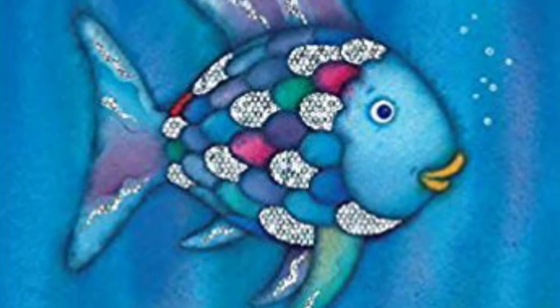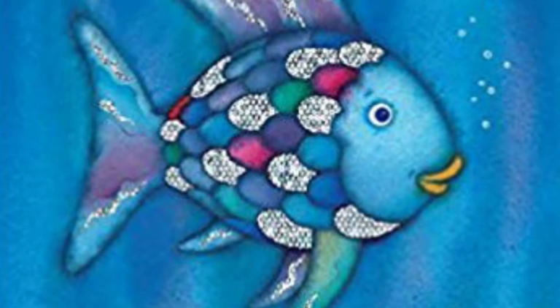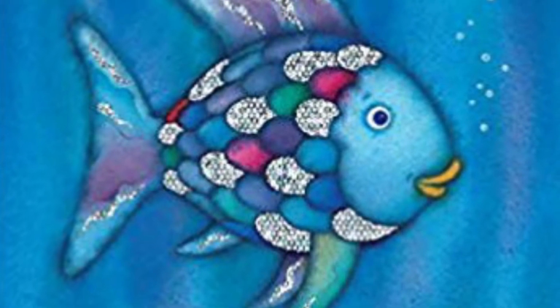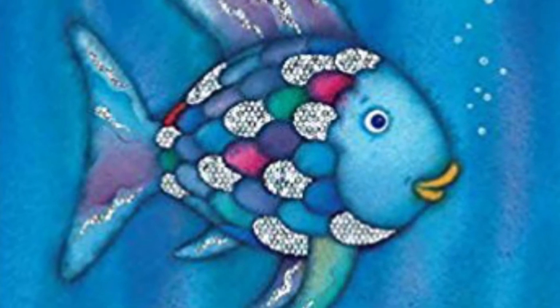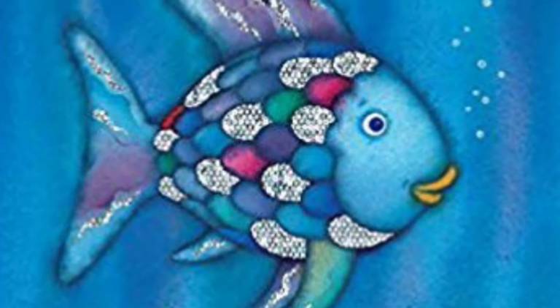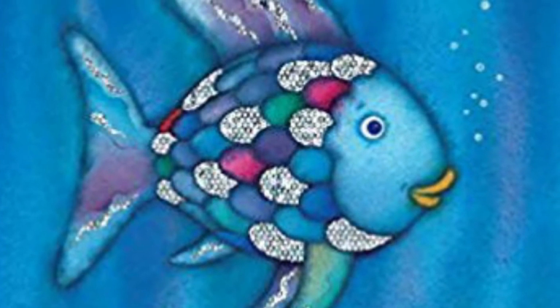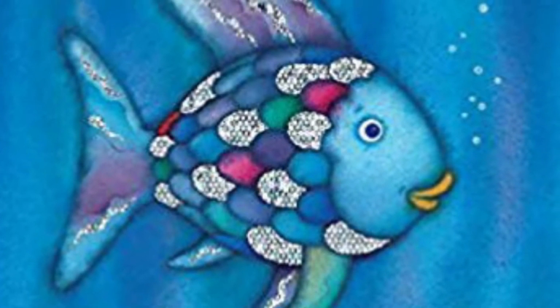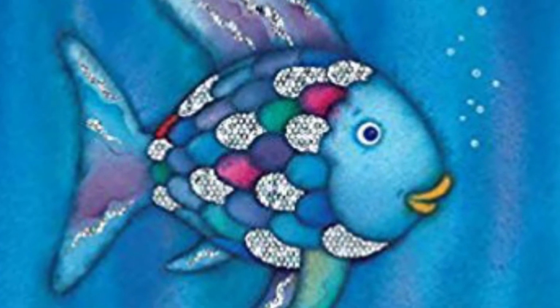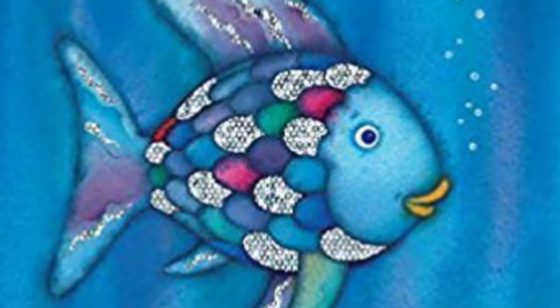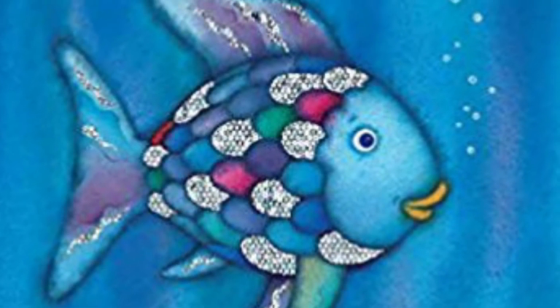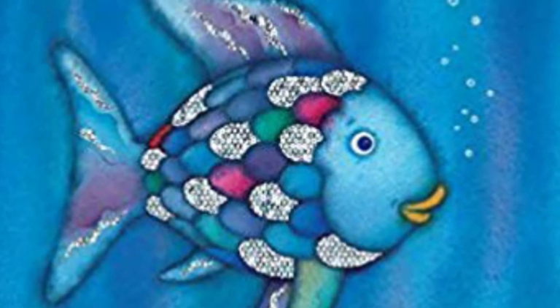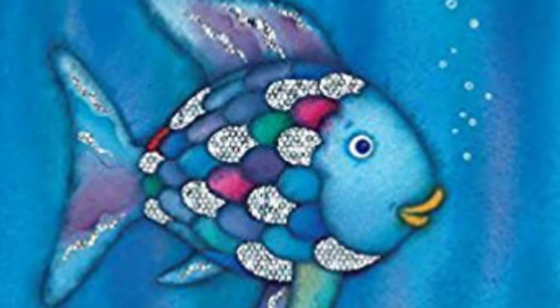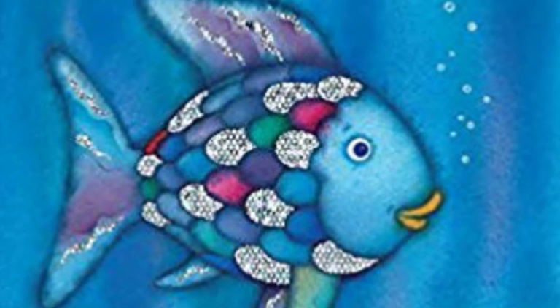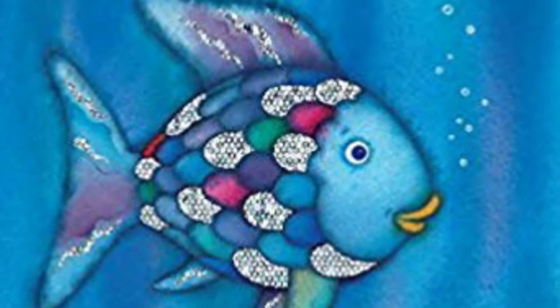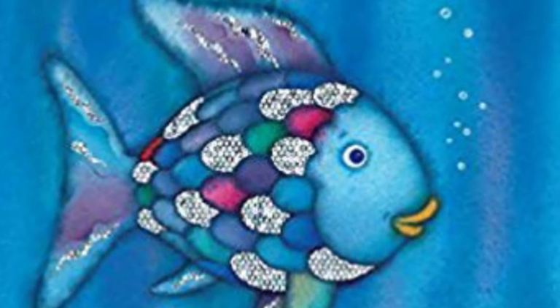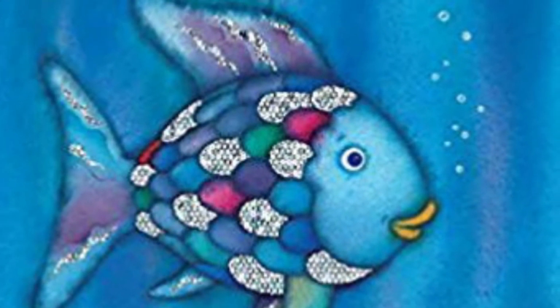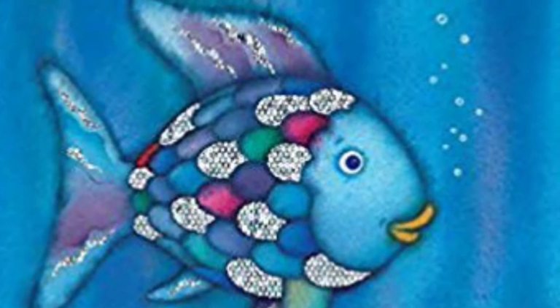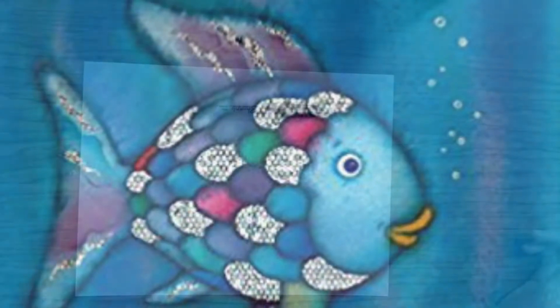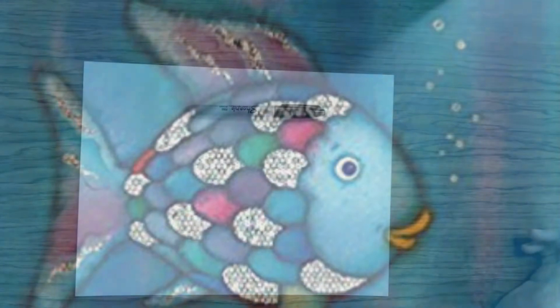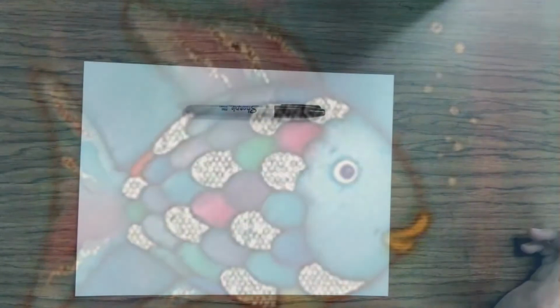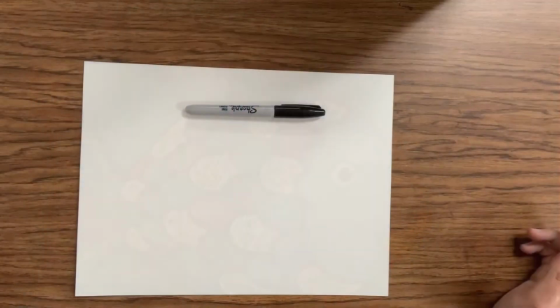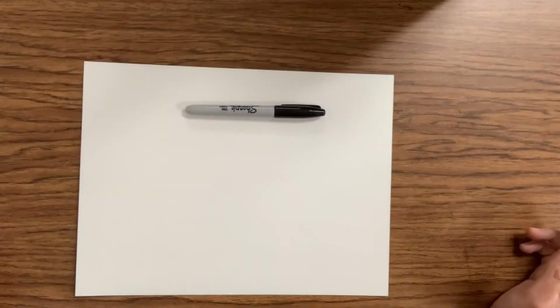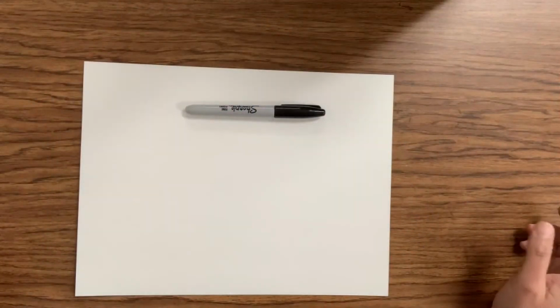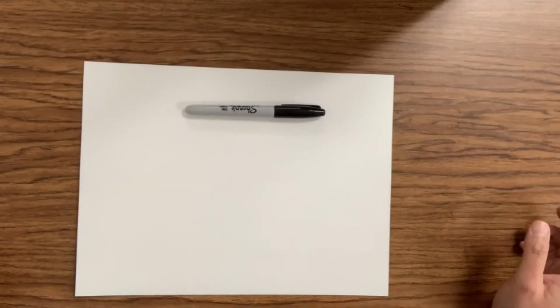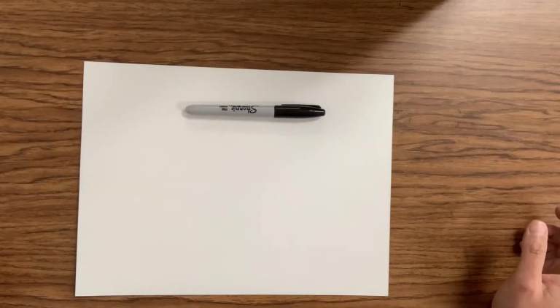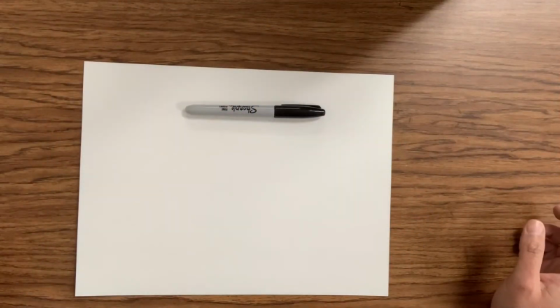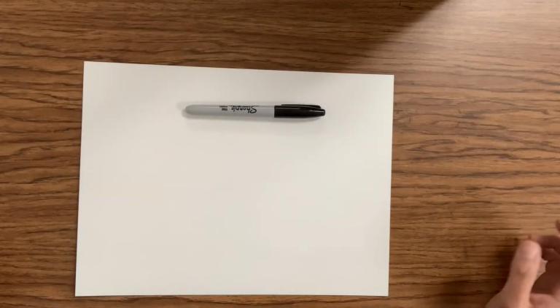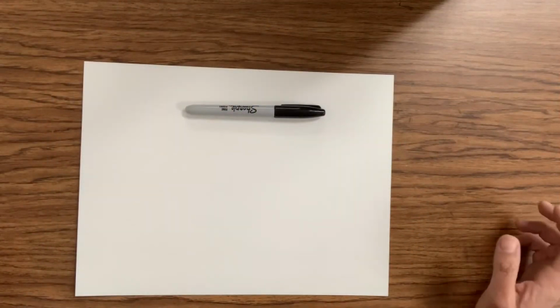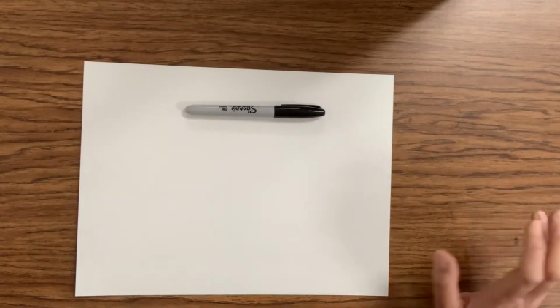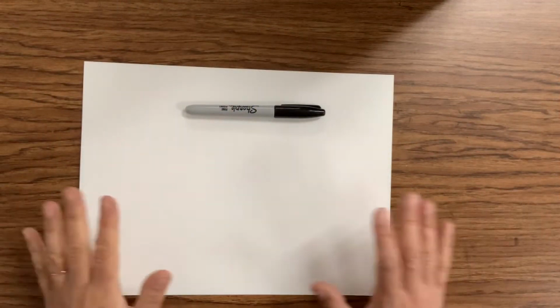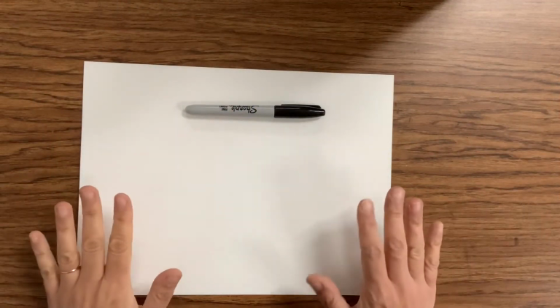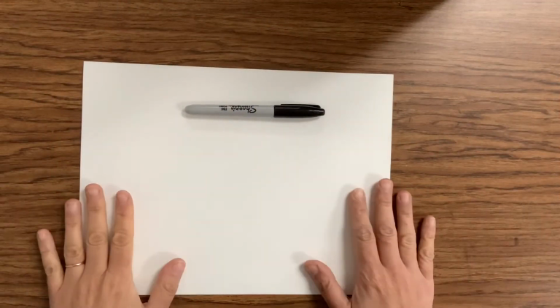I hope you like that story of the Rainbow Fish. I really like the video too. Let's get started making our own rainbow fish.